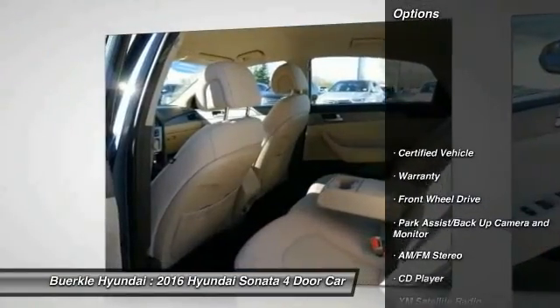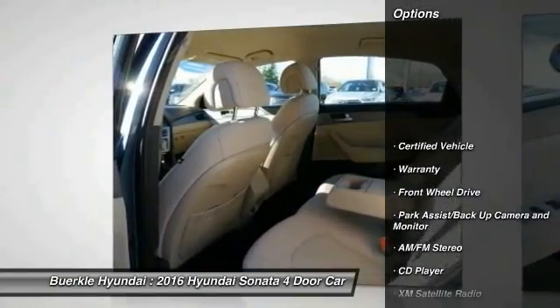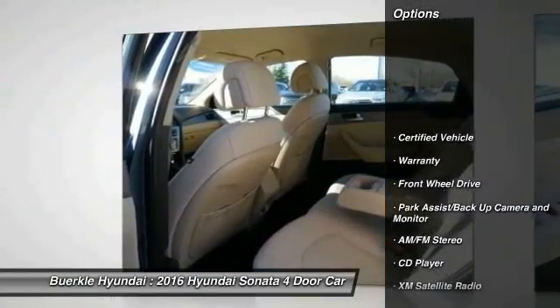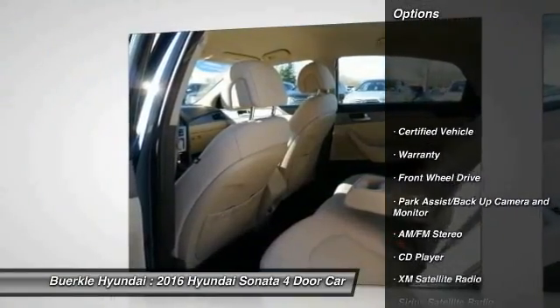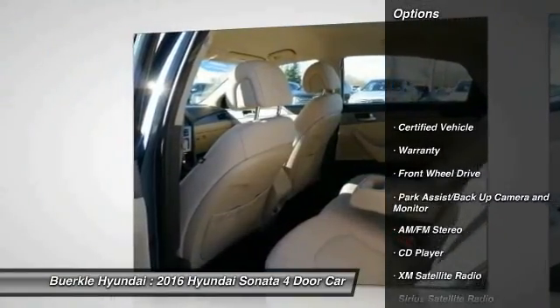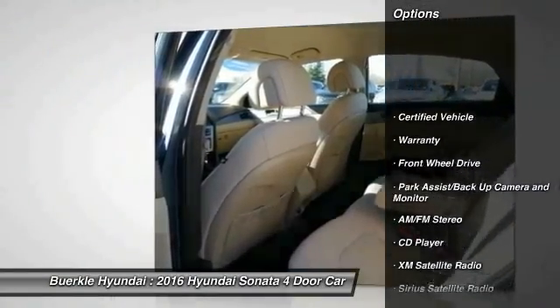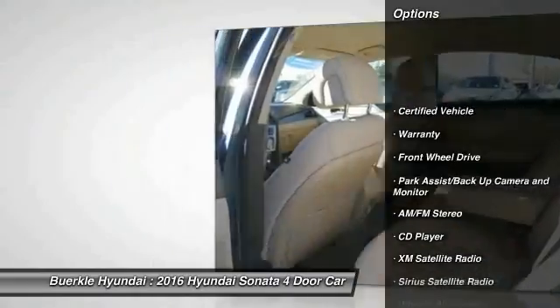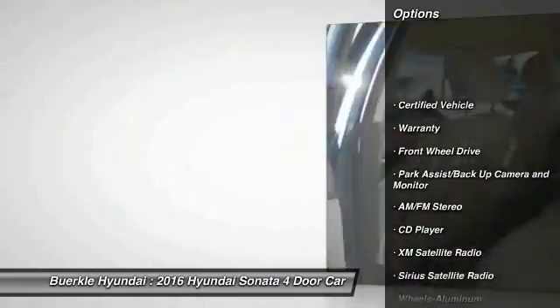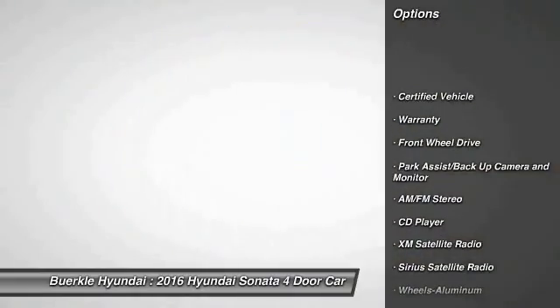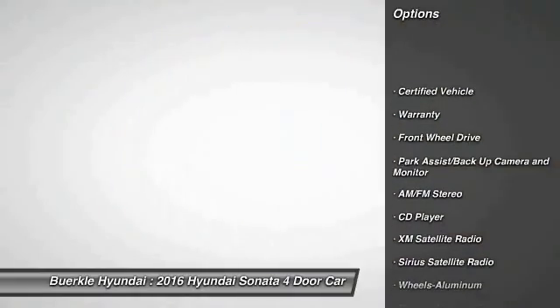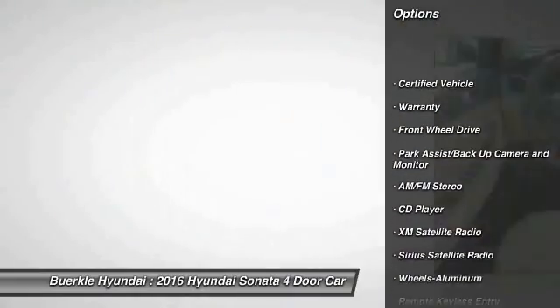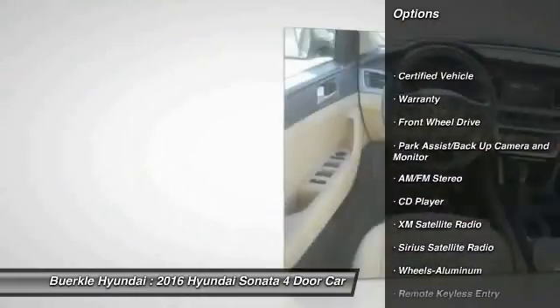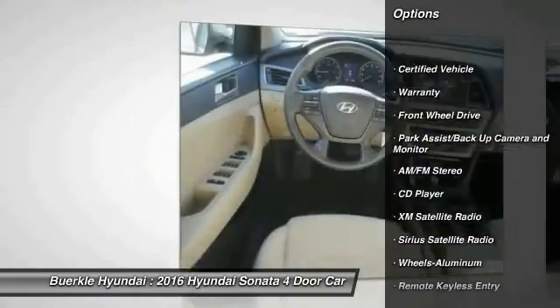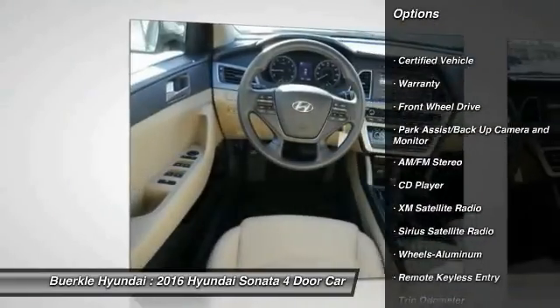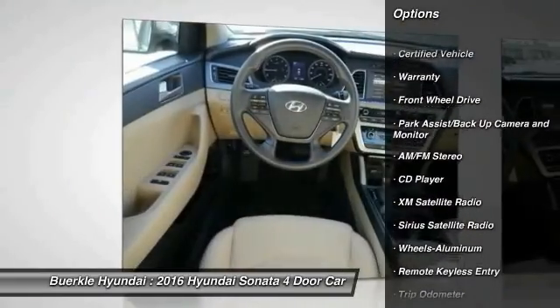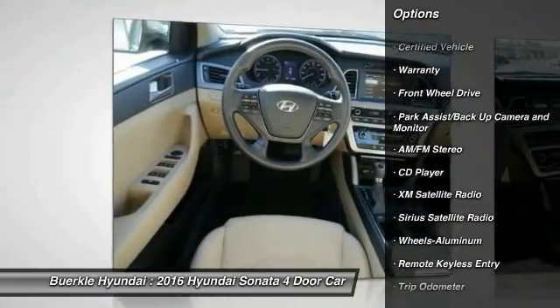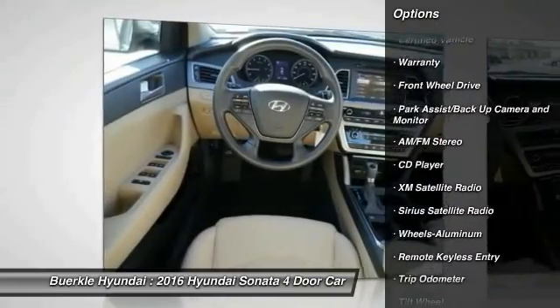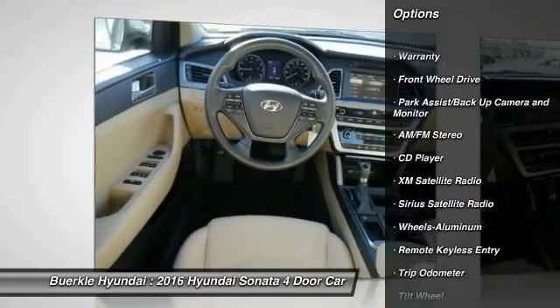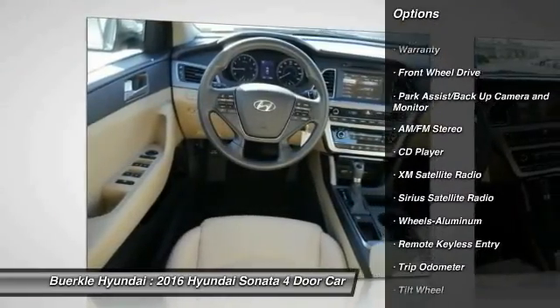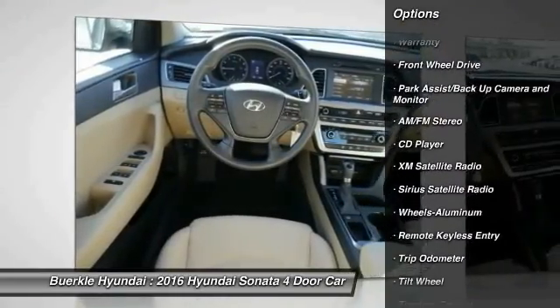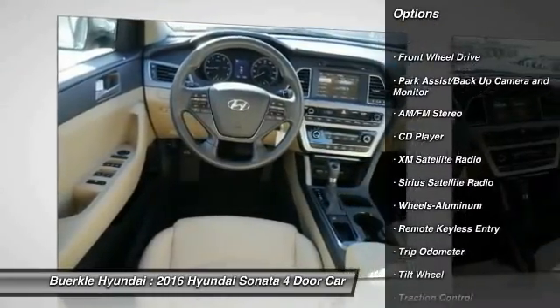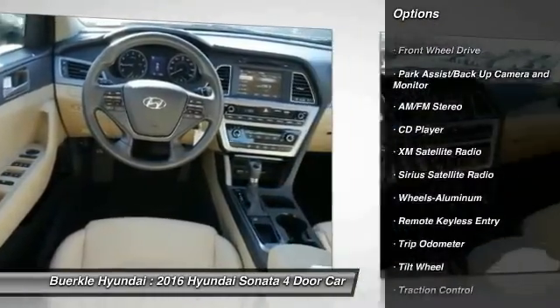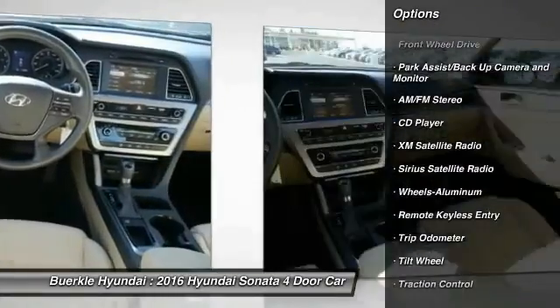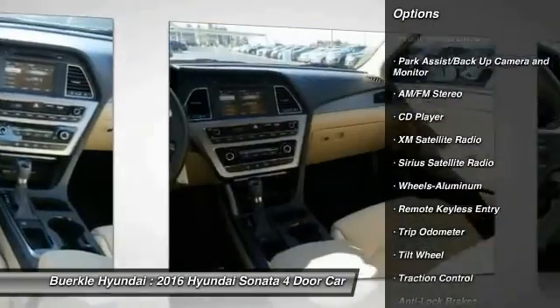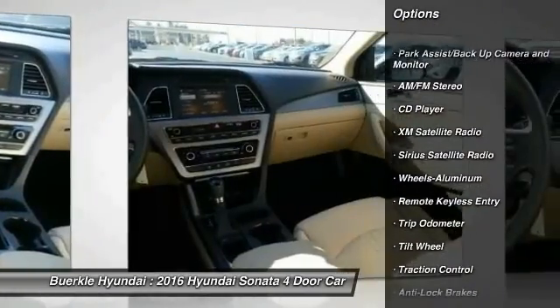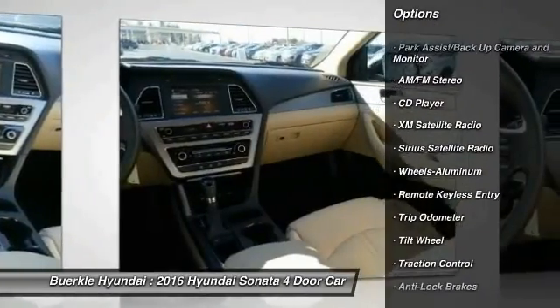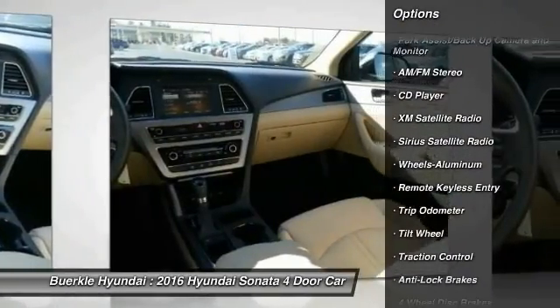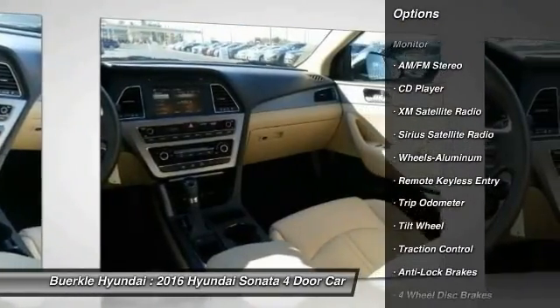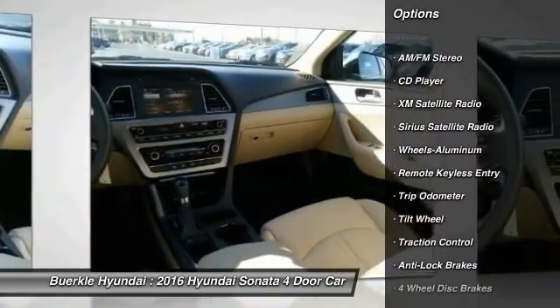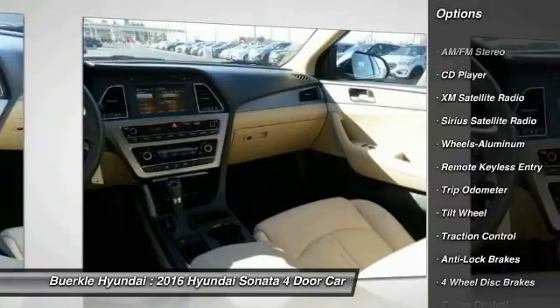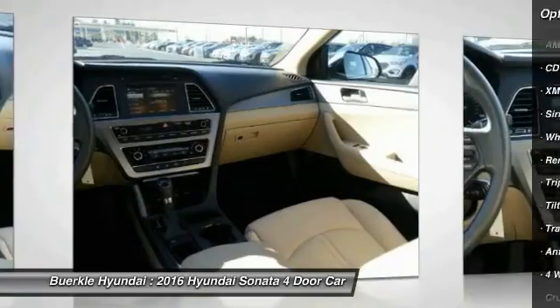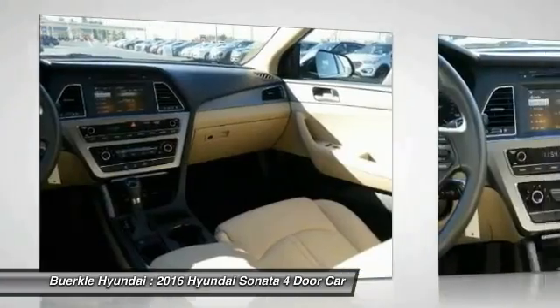XM satellite radio, traction control, anti-lock brakes, air conditioning, power steering, aluminum wheels.